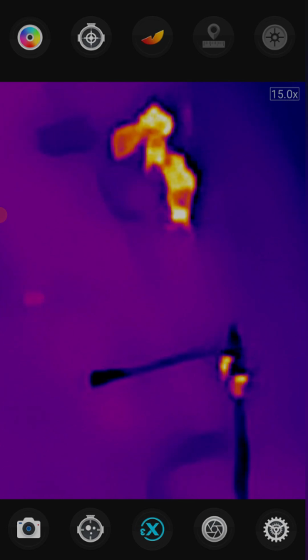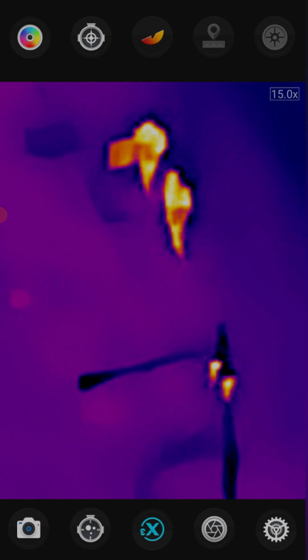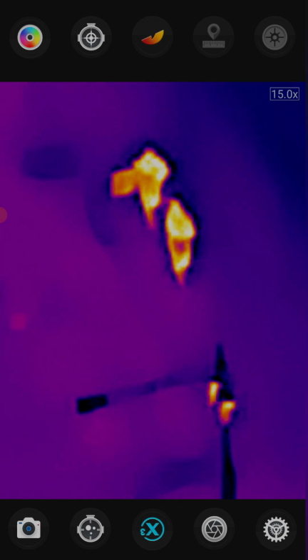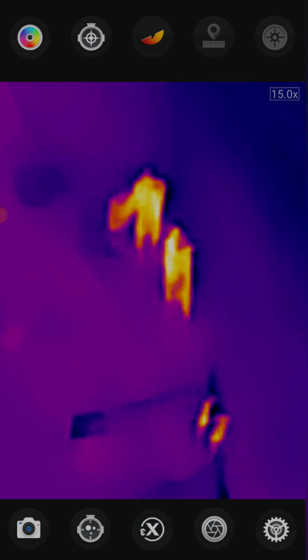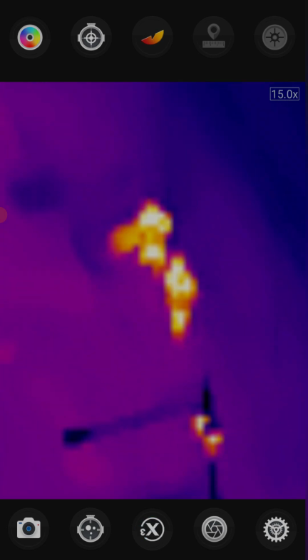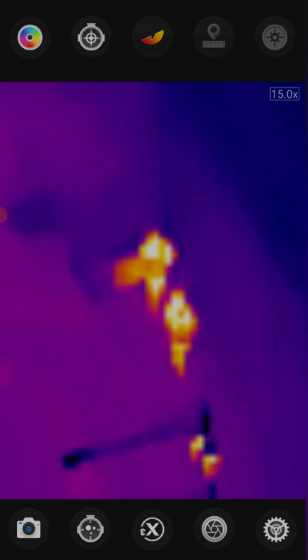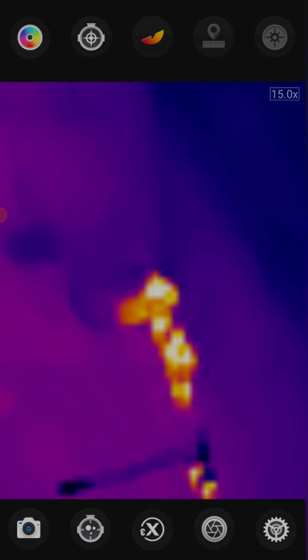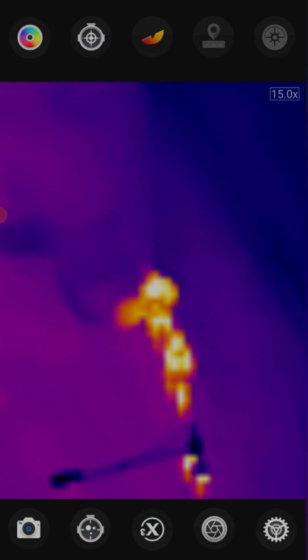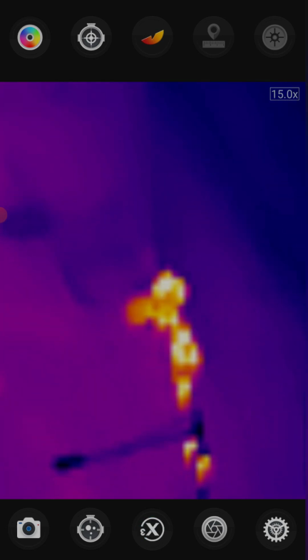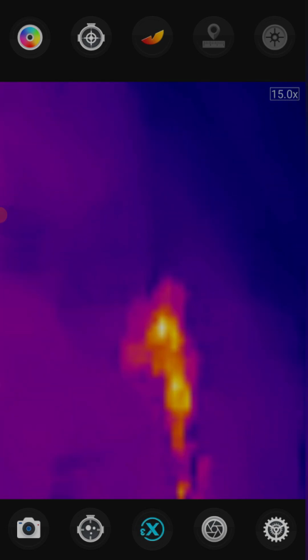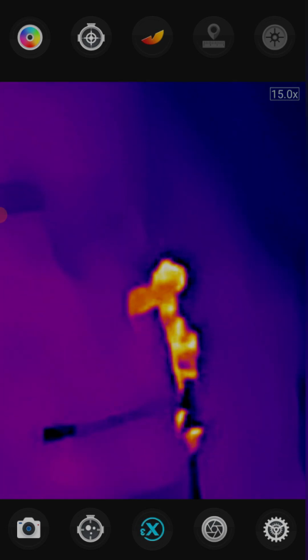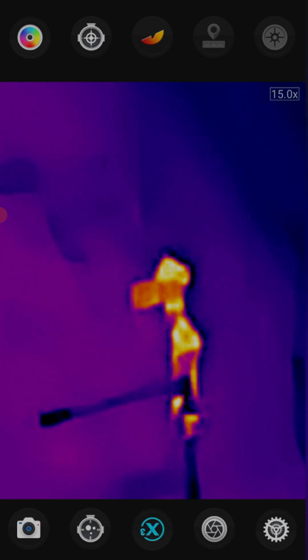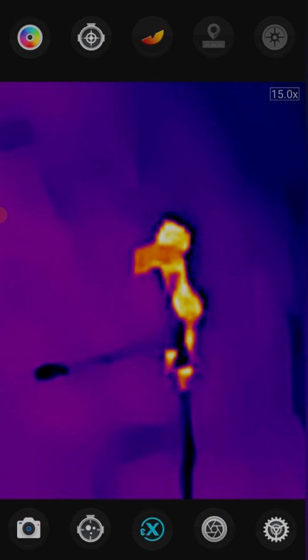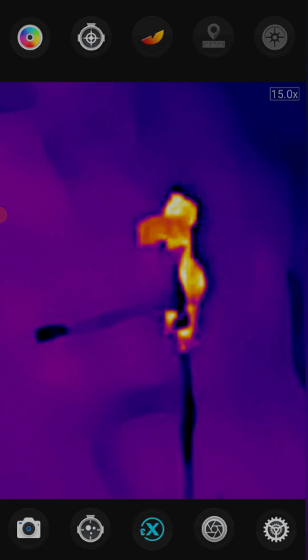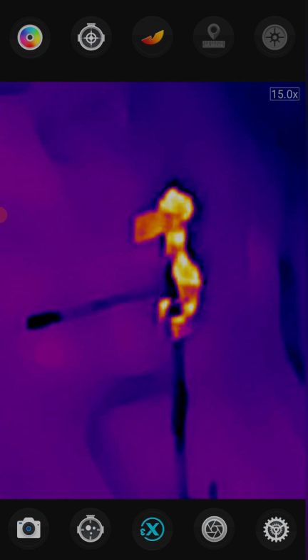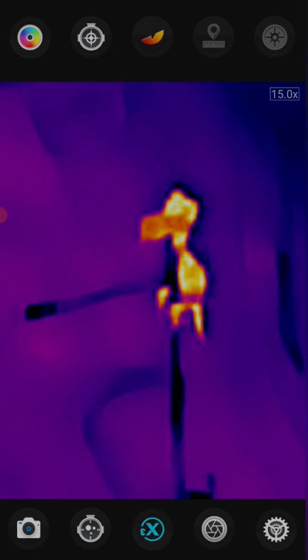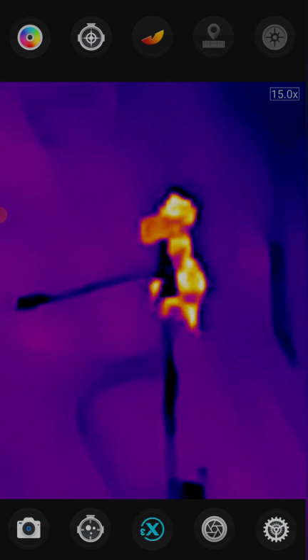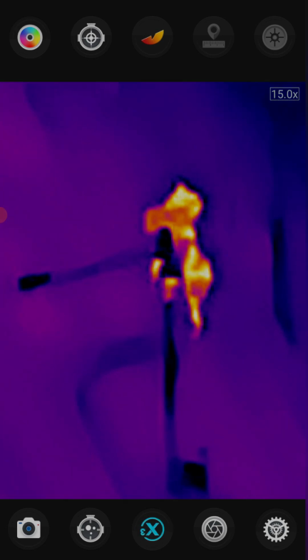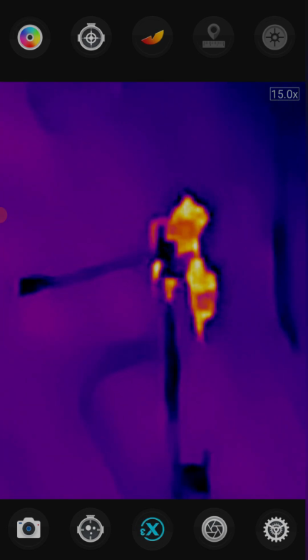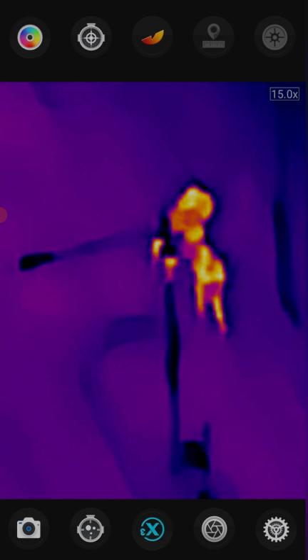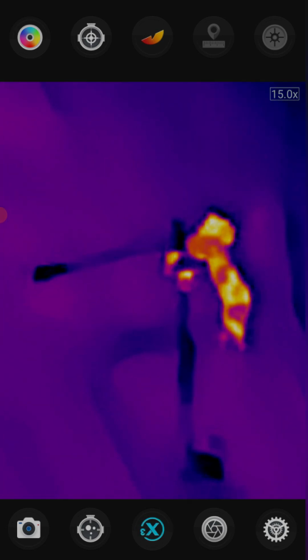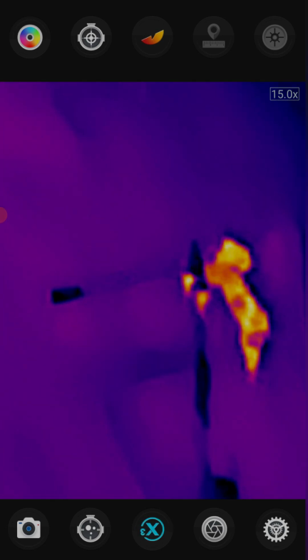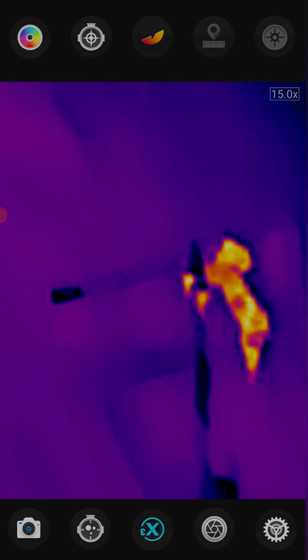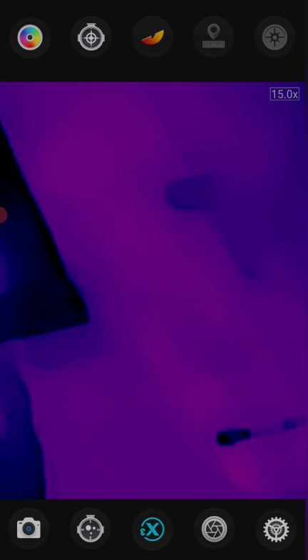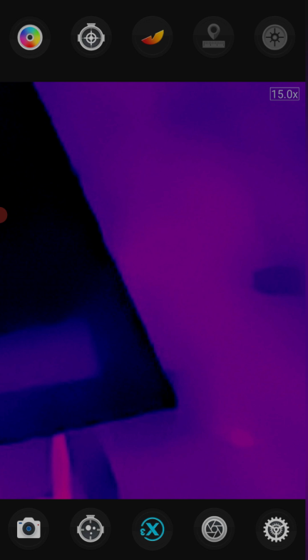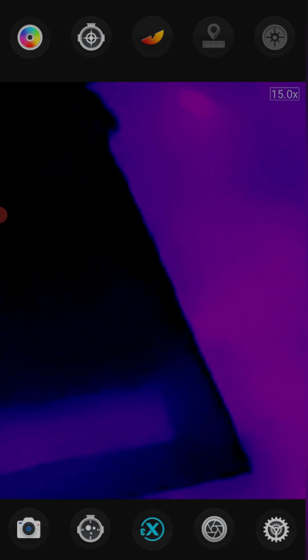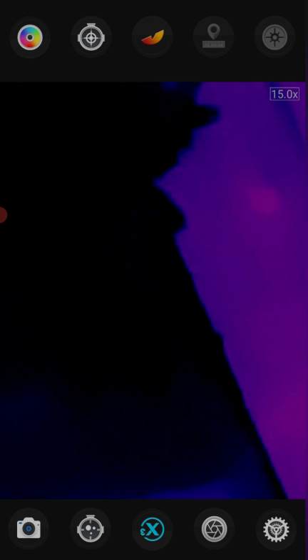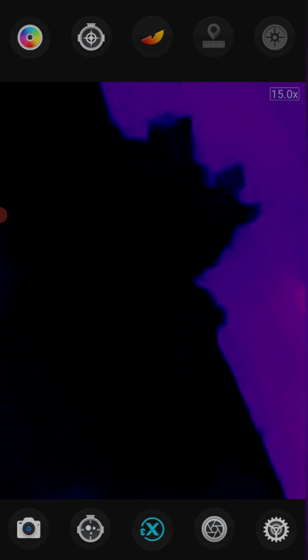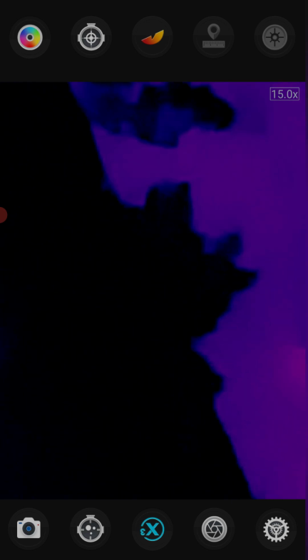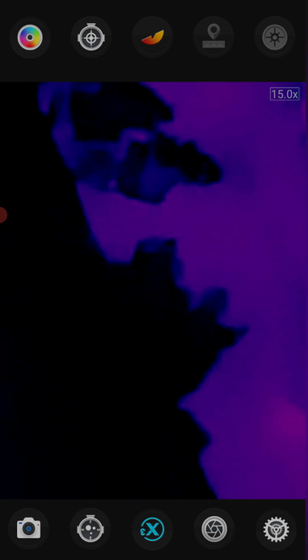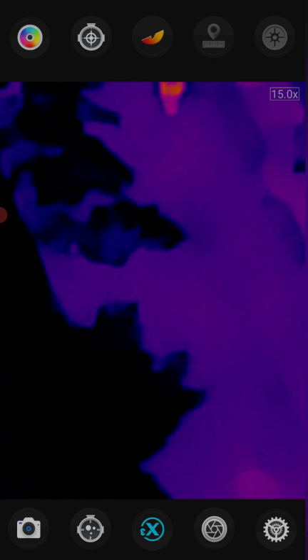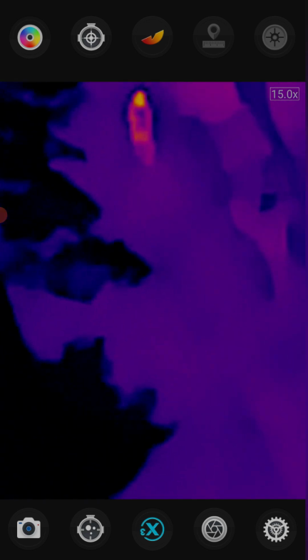The x3 actually looks a lot better now — since you don't have any movement, that's the x3 off, x3 on. Let's have a look further up.